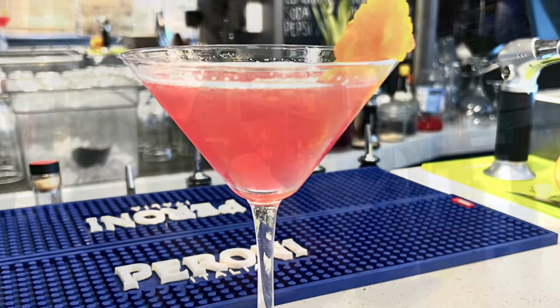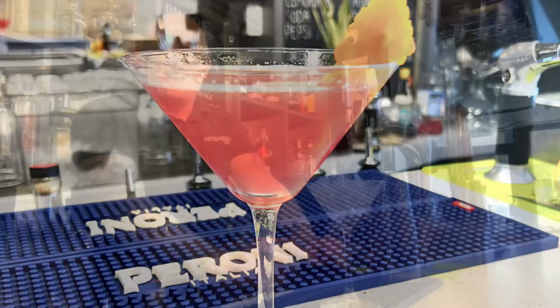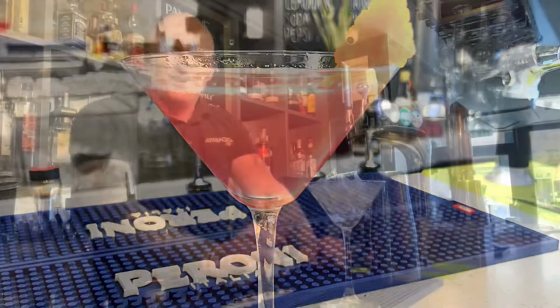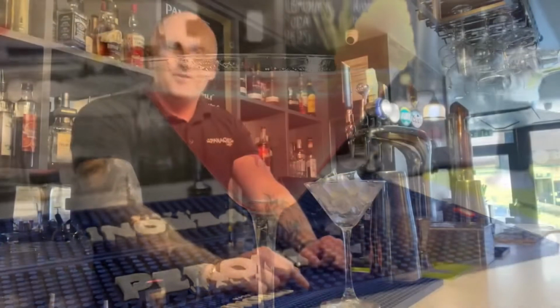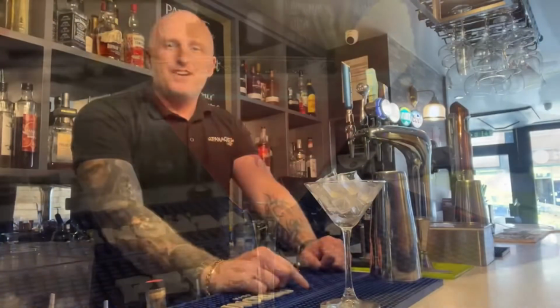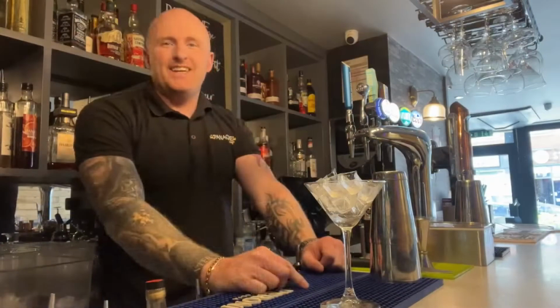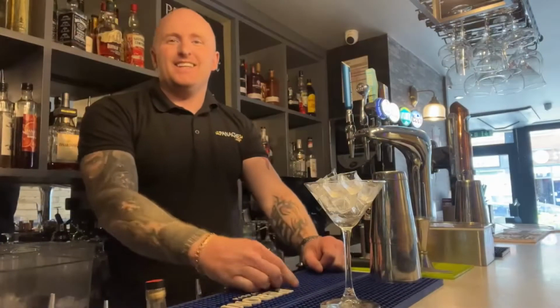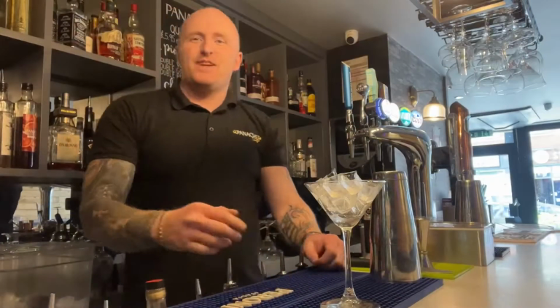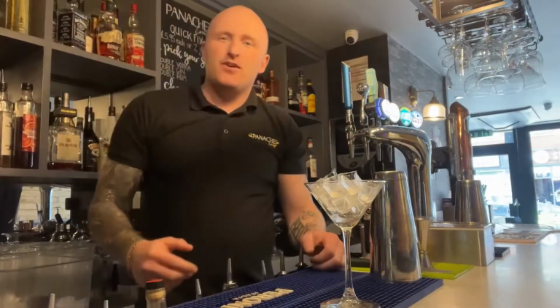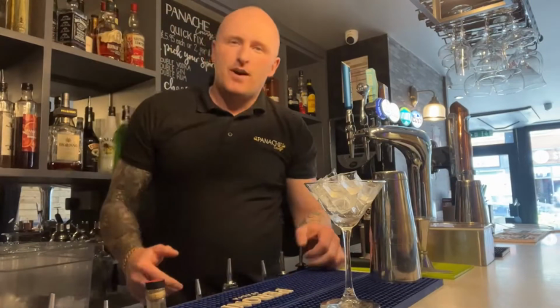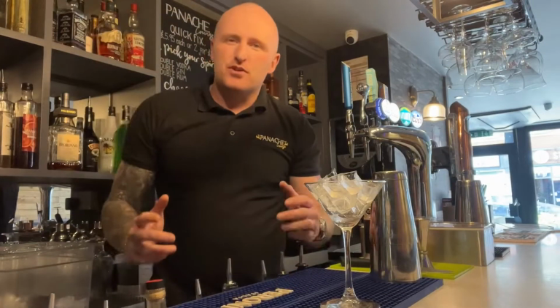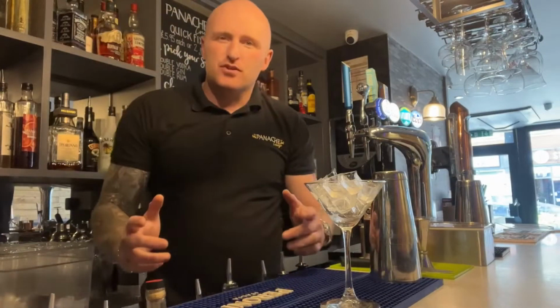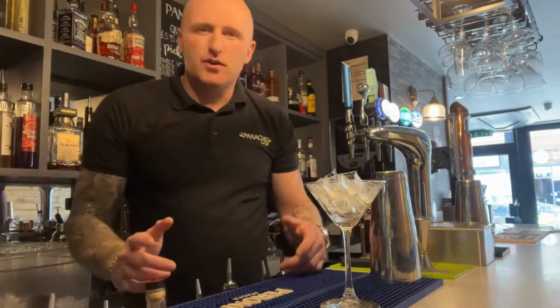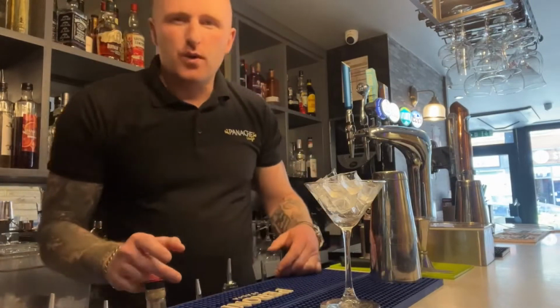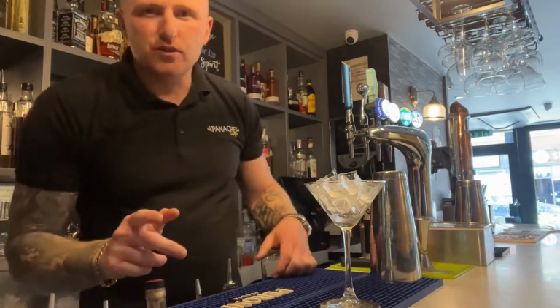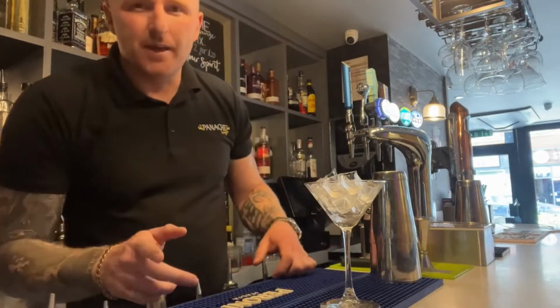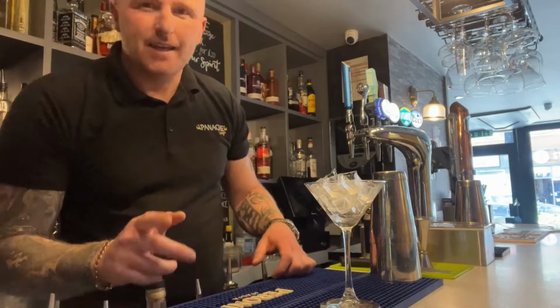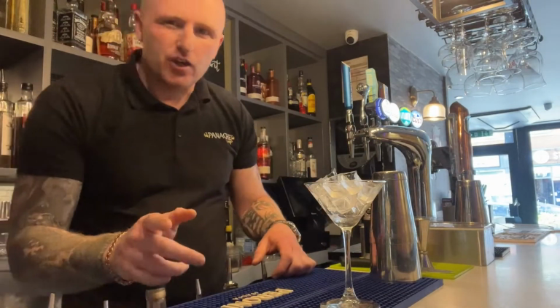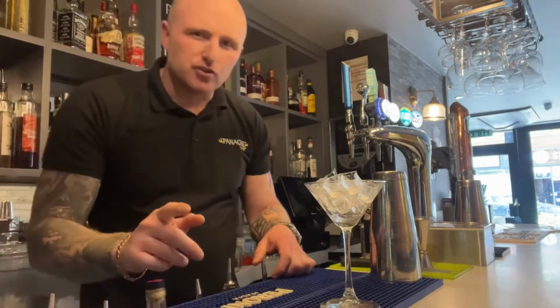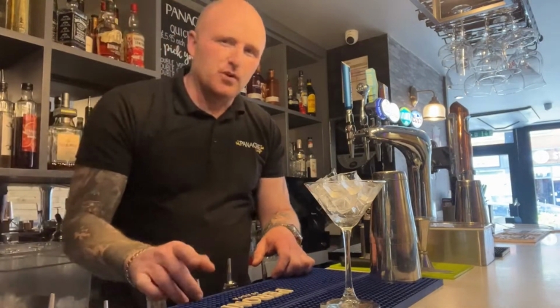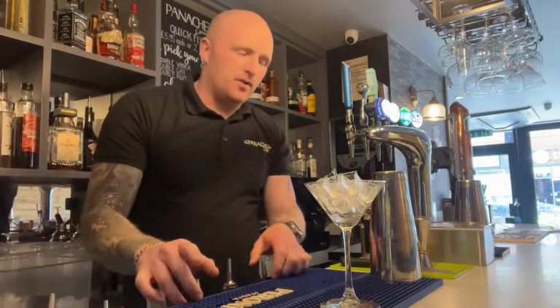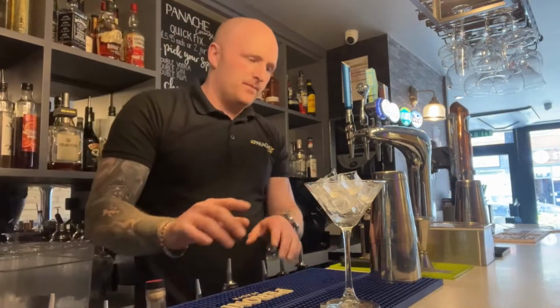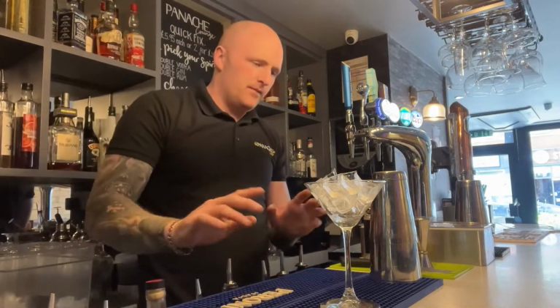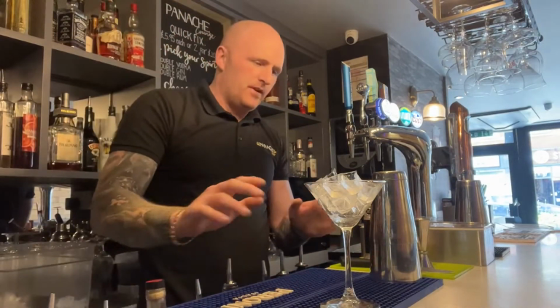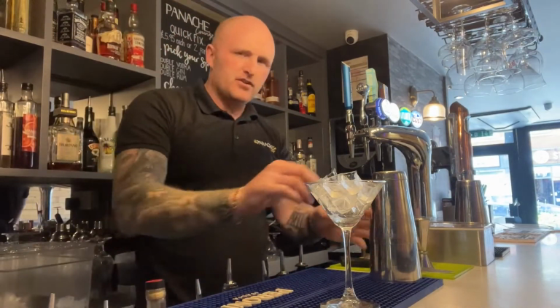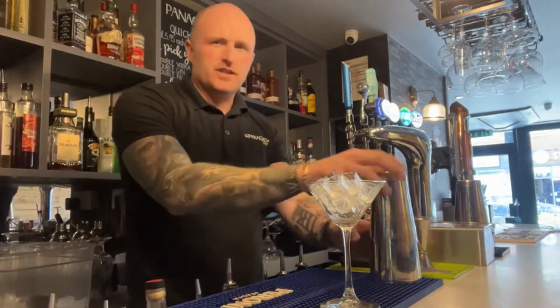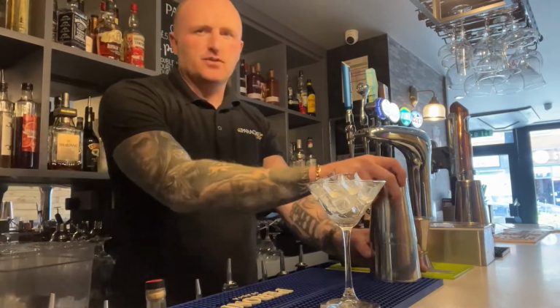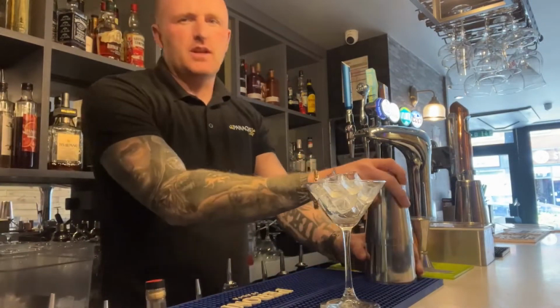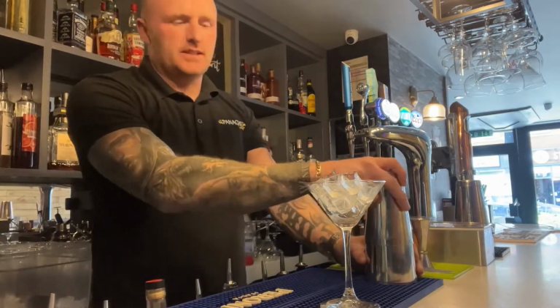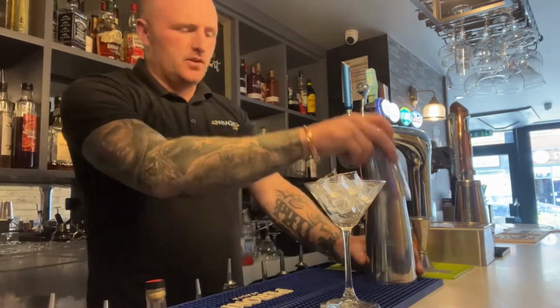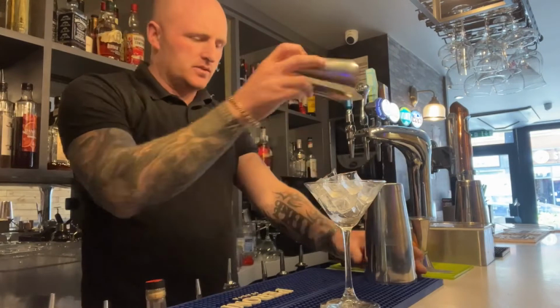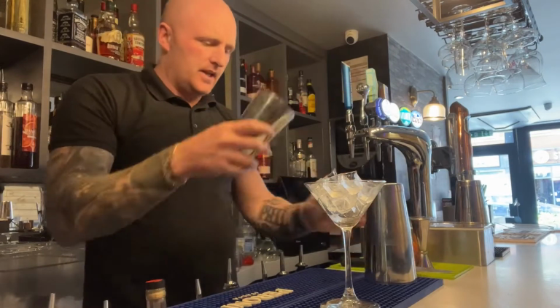Hello everybody, in this video I'm going to show you how to make a Cosmo, a very traditional classic cocktail.